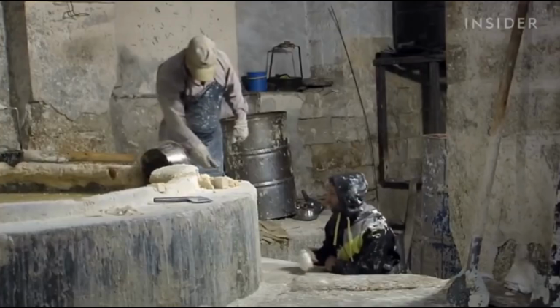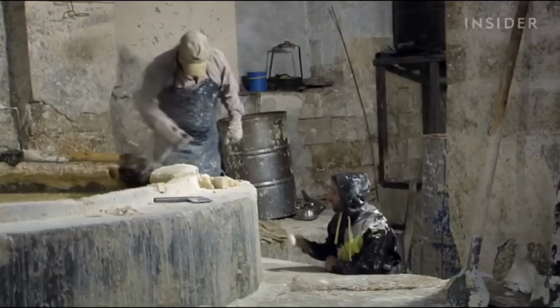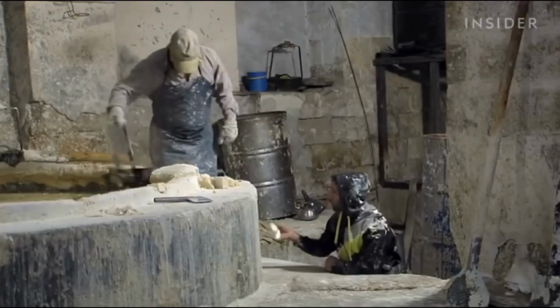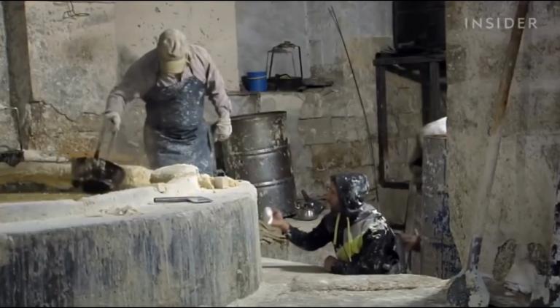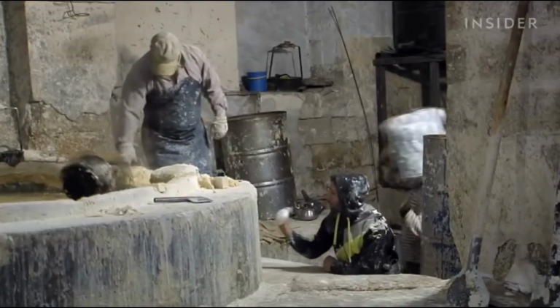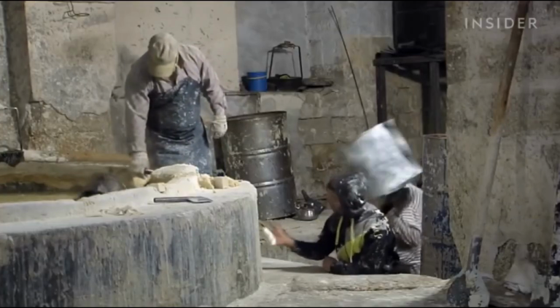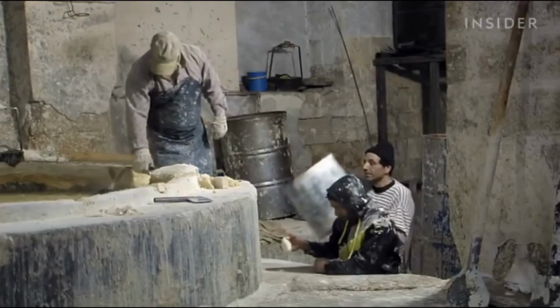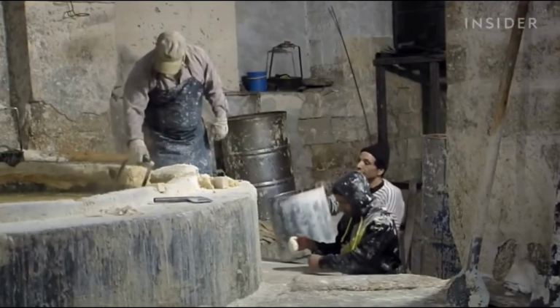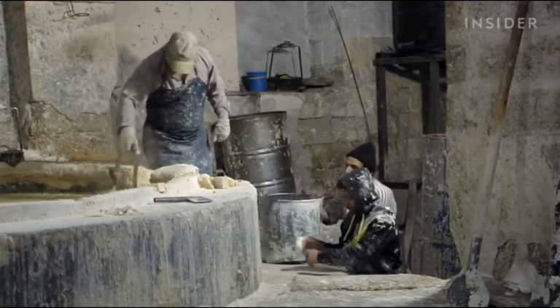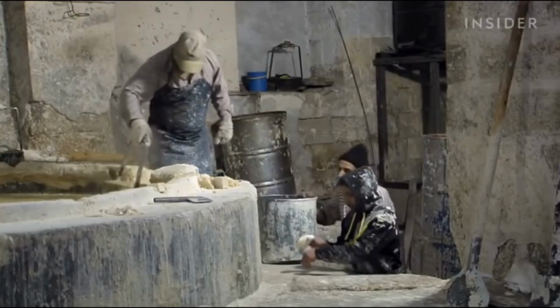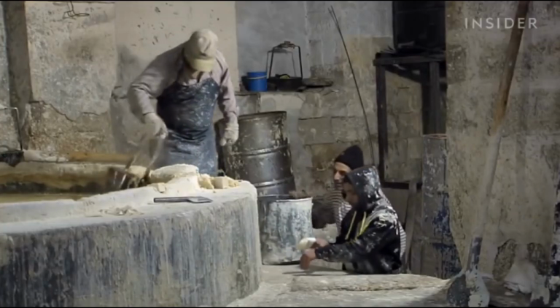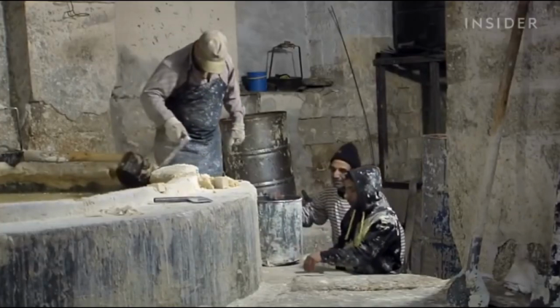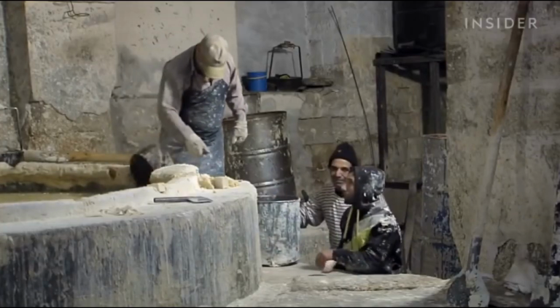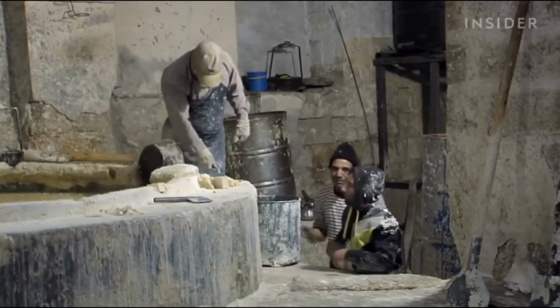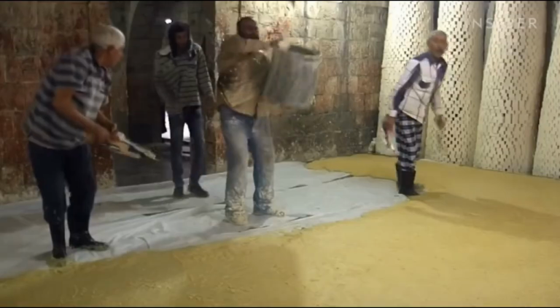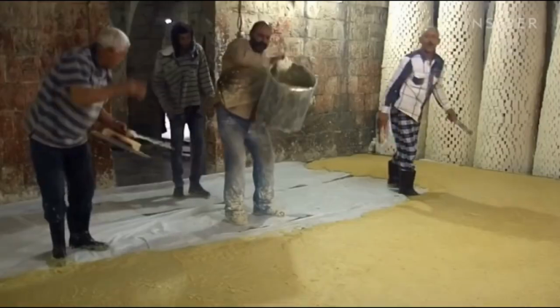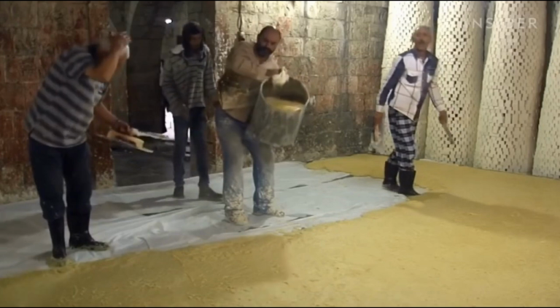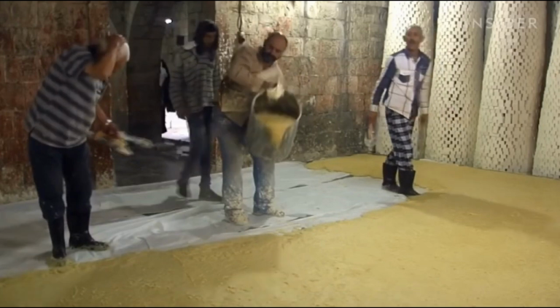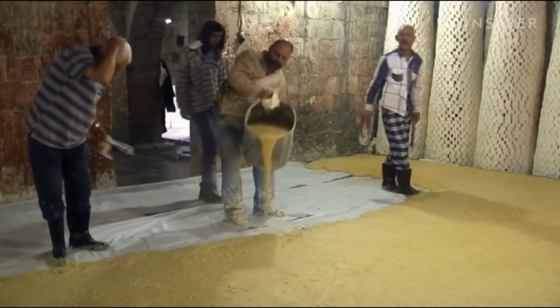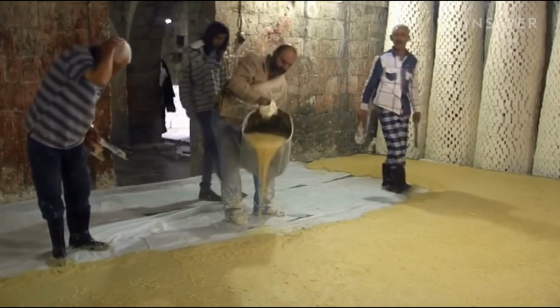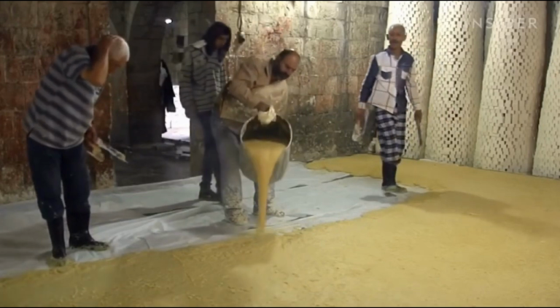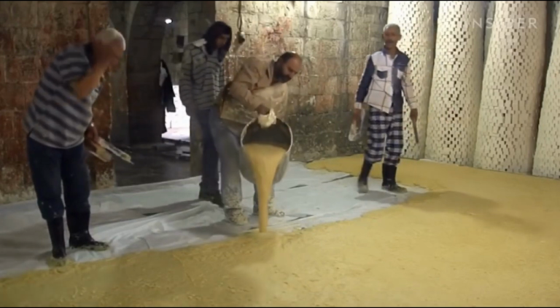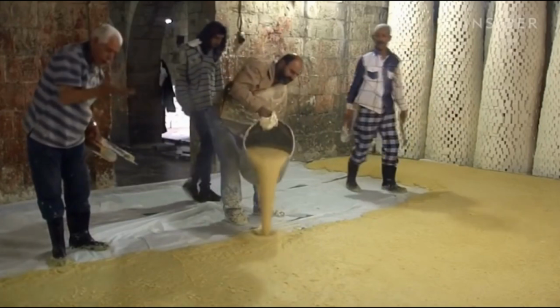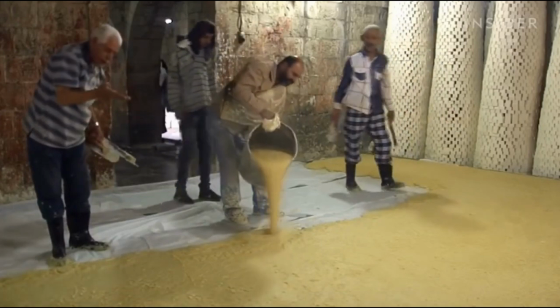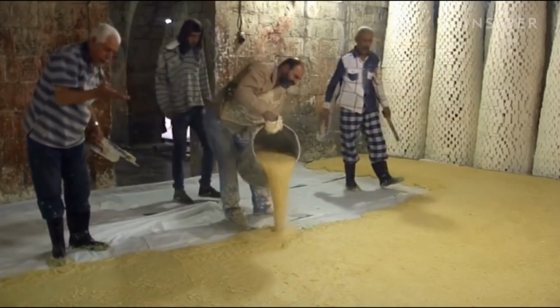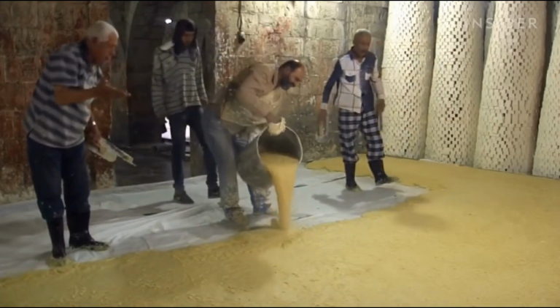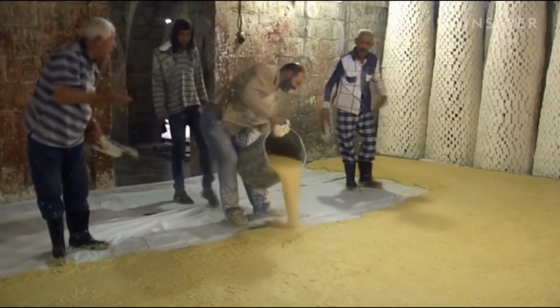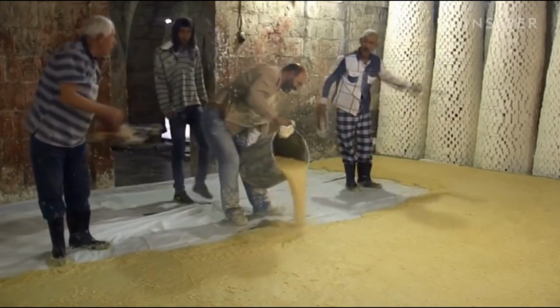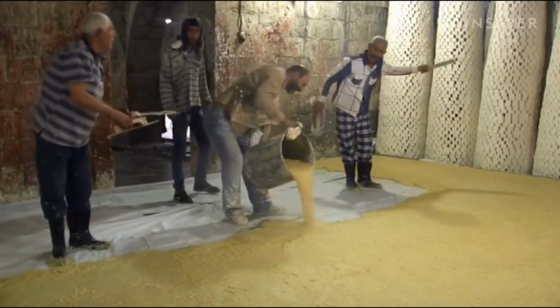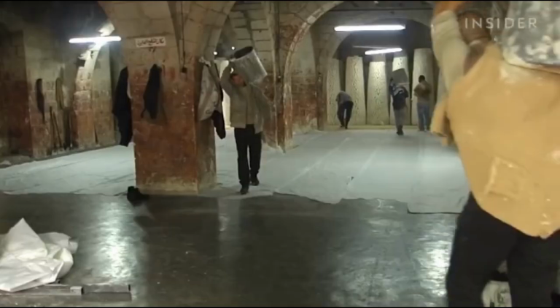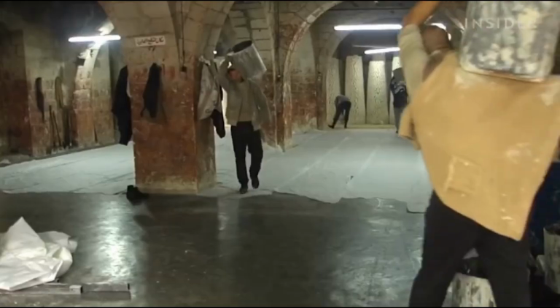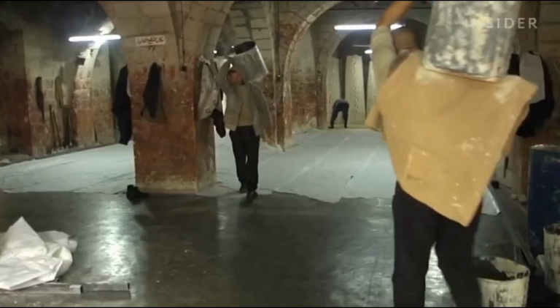Despite the downturn, the Nablus Soap Company still employs 10 permanent workers and hires up to 10 more temporary employees as needed.